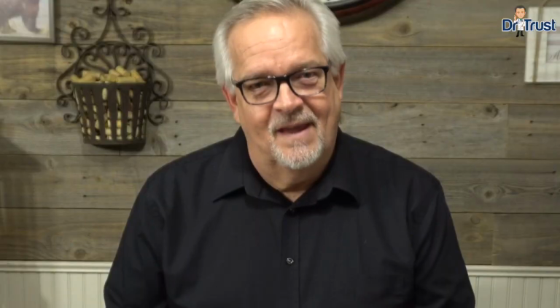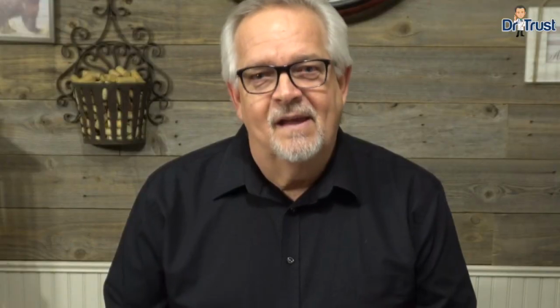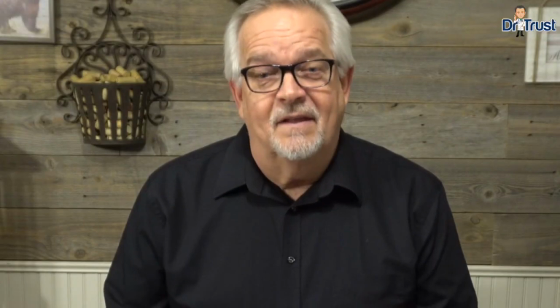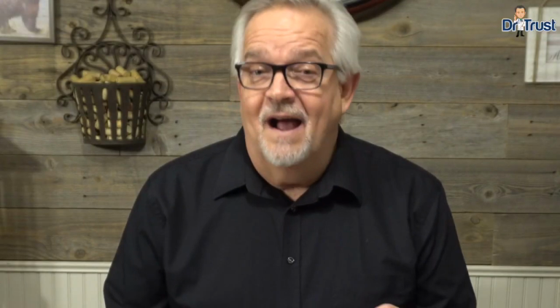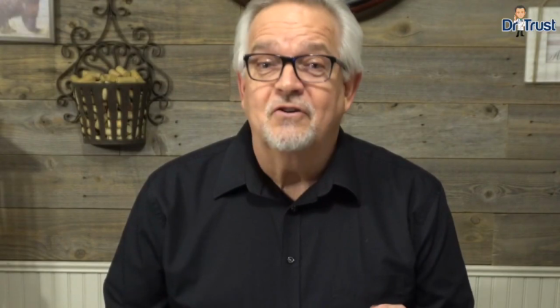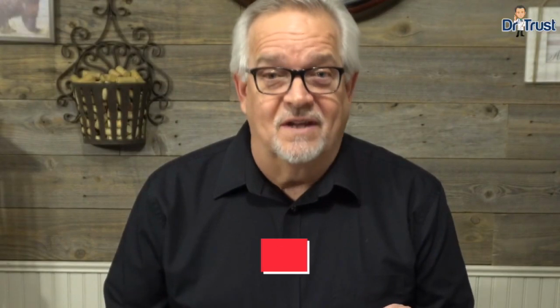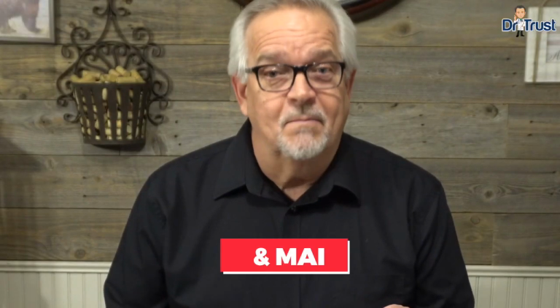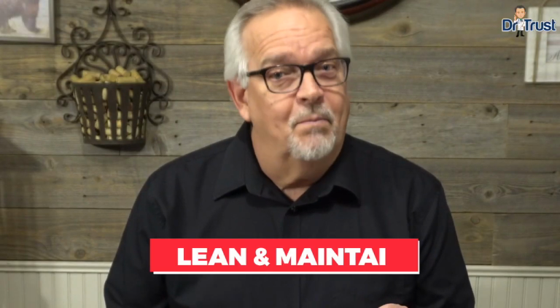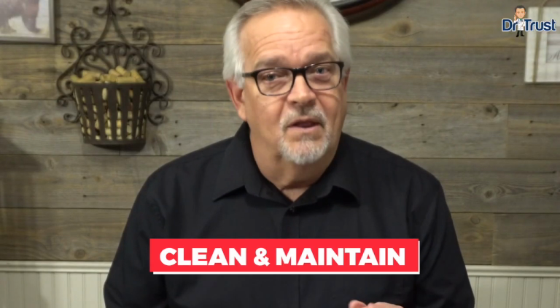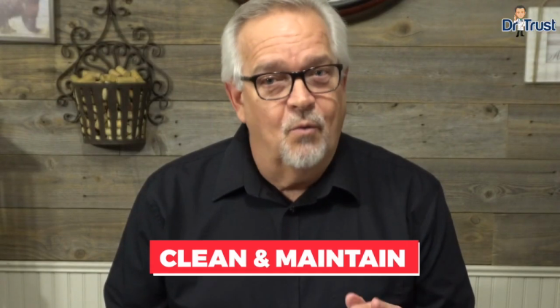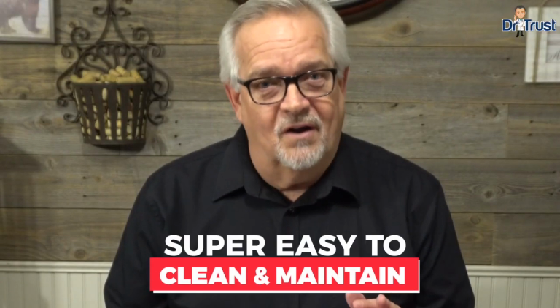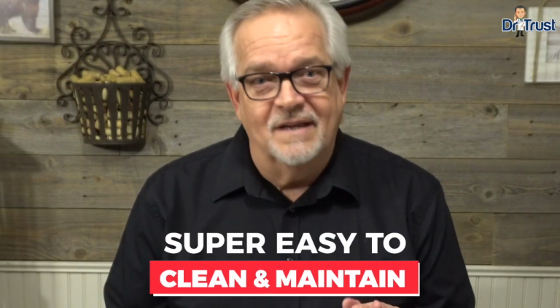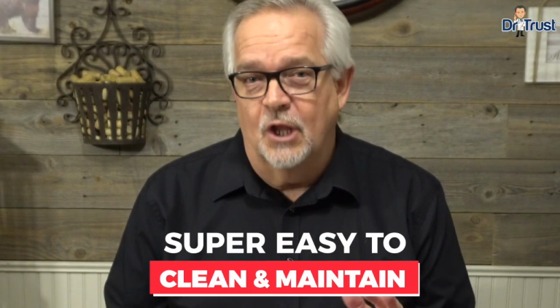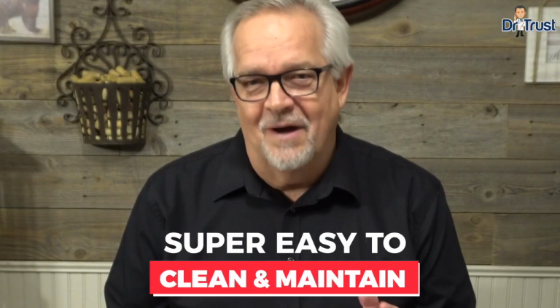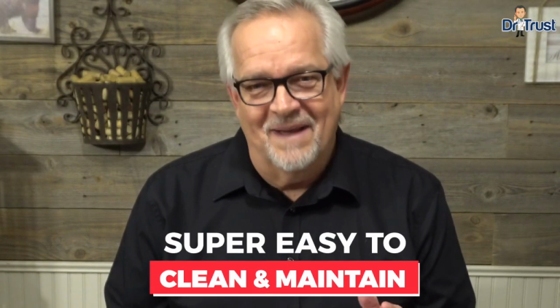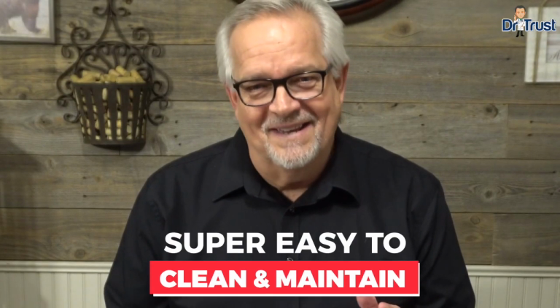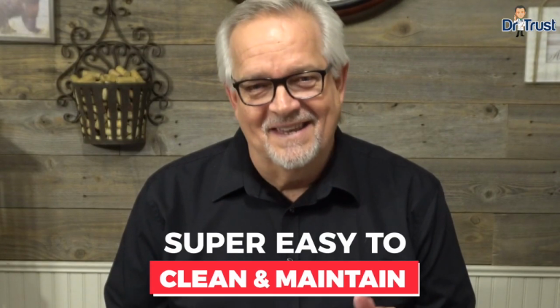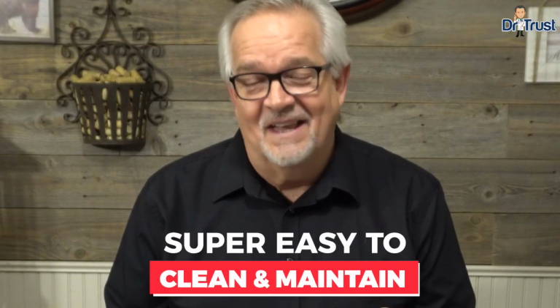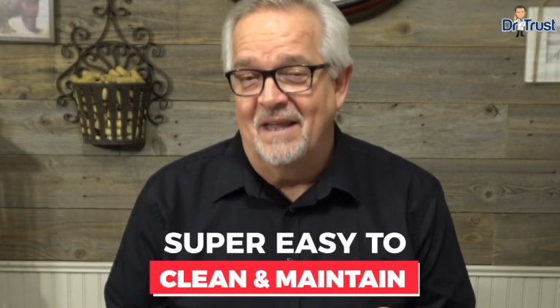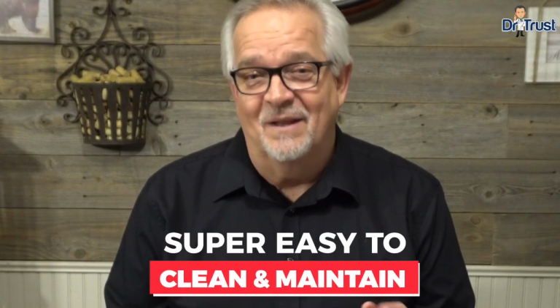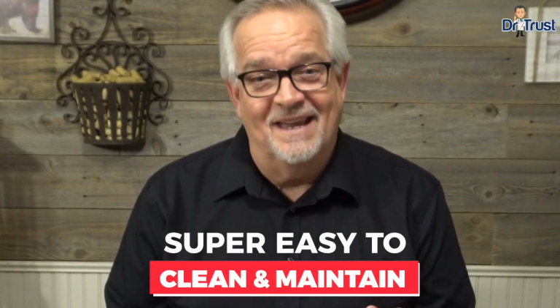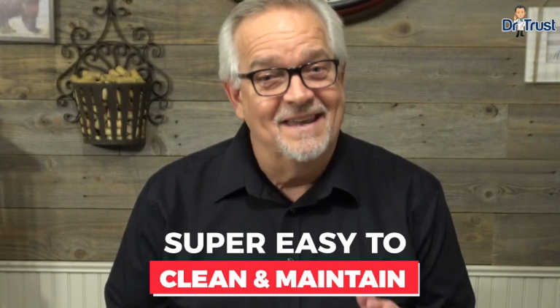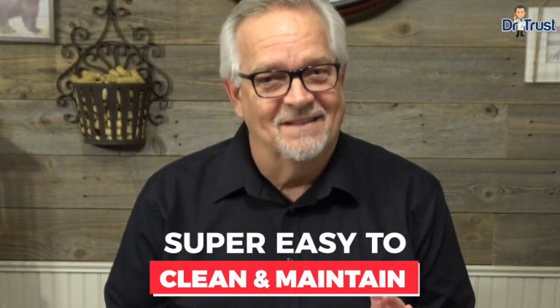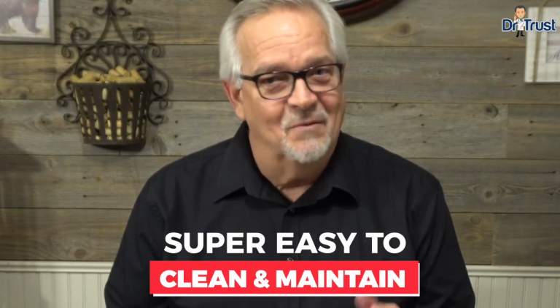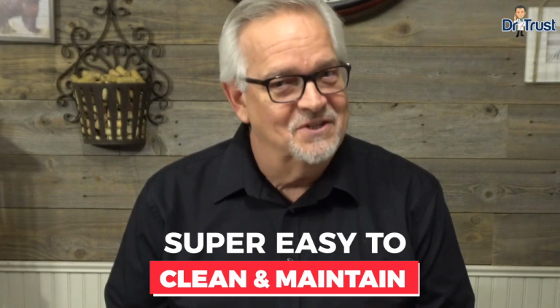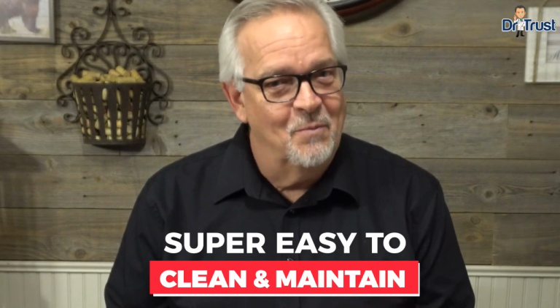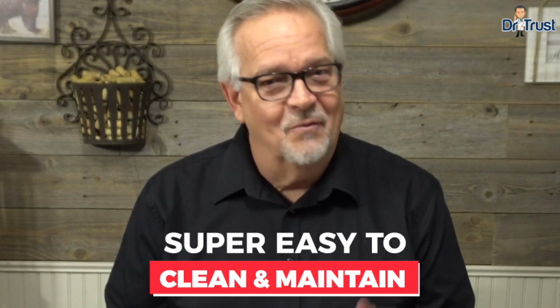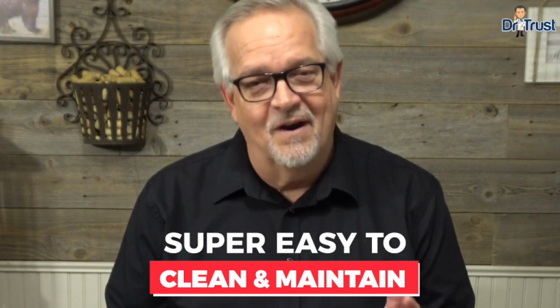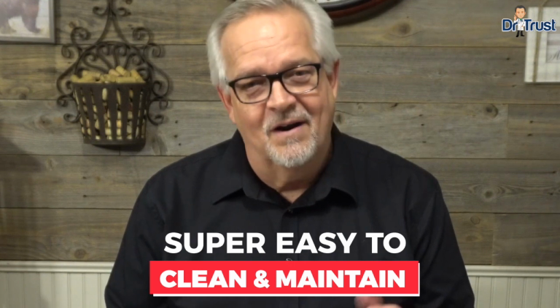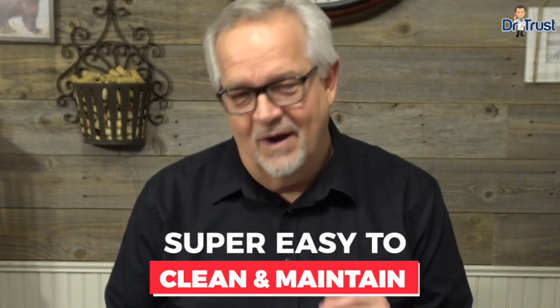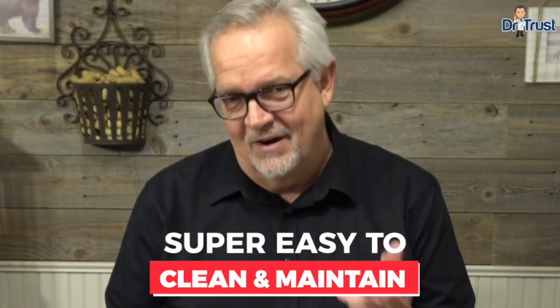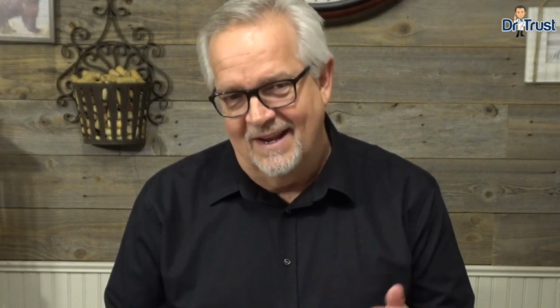The Dr. Trust Mobility Walker is low on maintenance and can be cleaned easily with soap and water whenever needed.